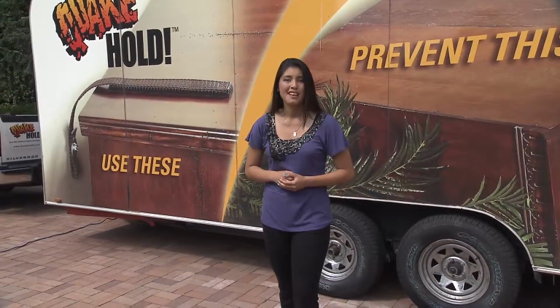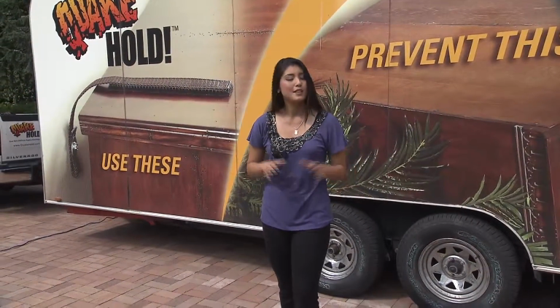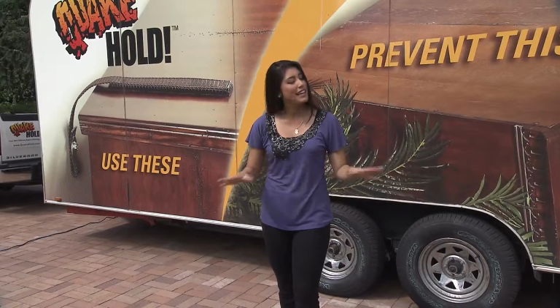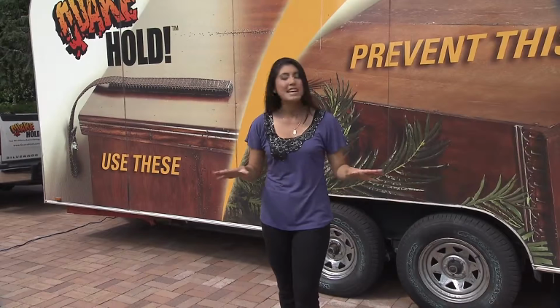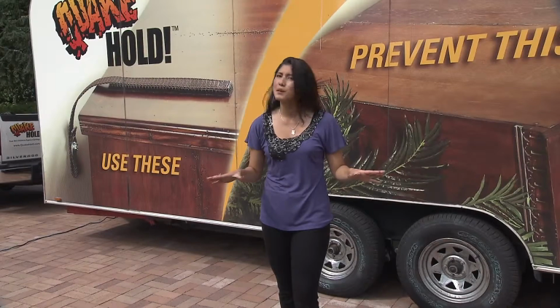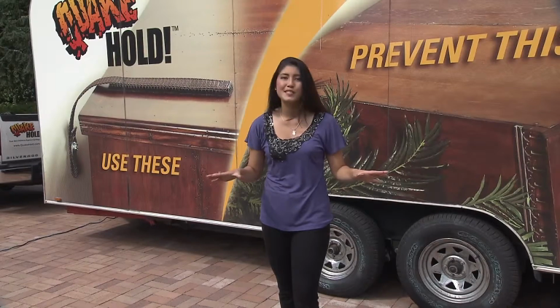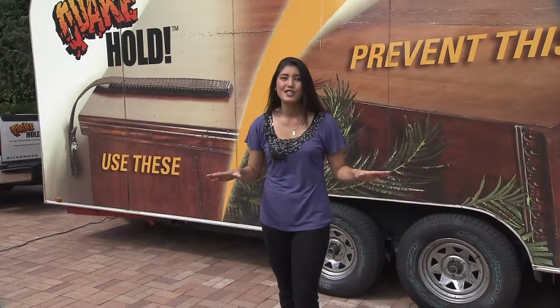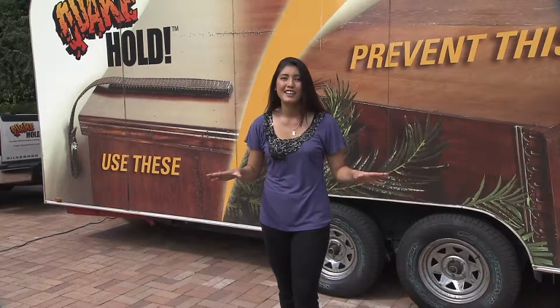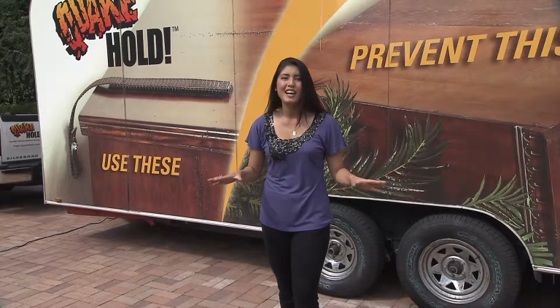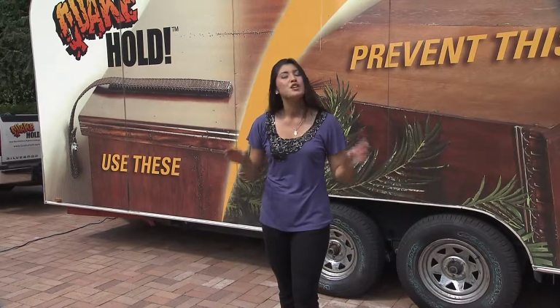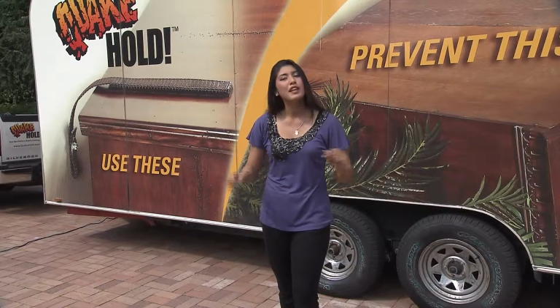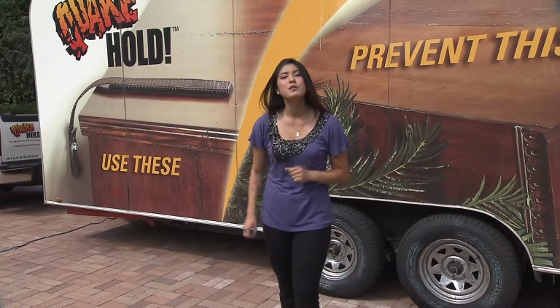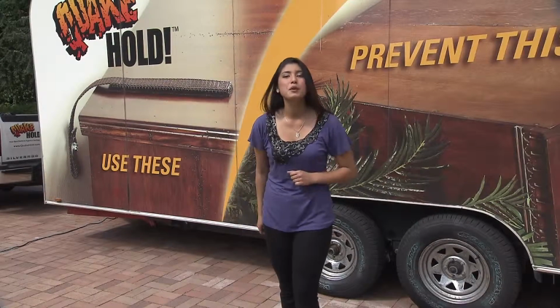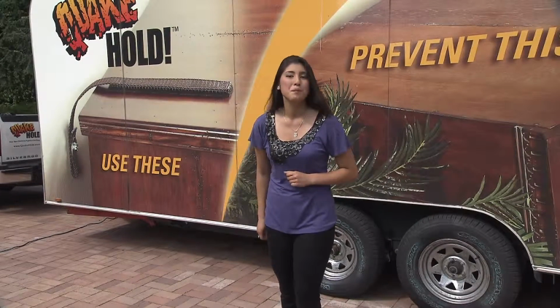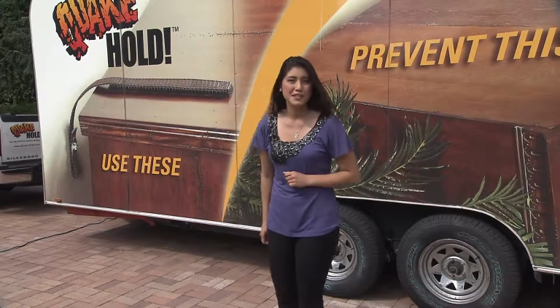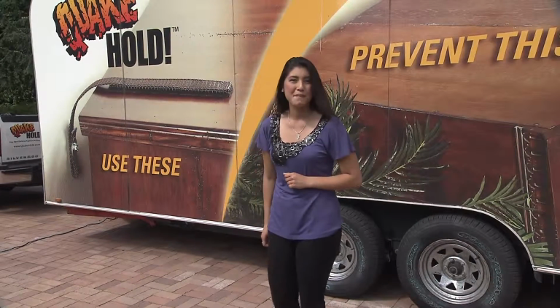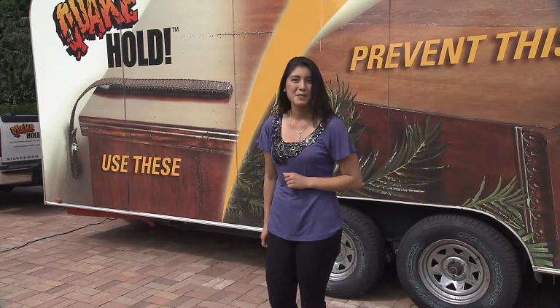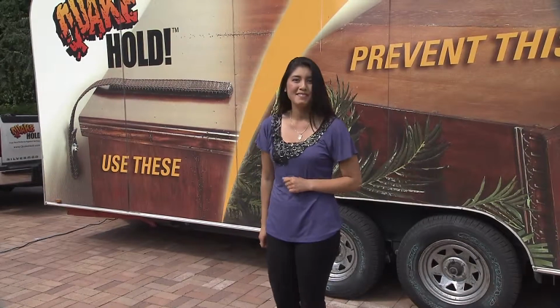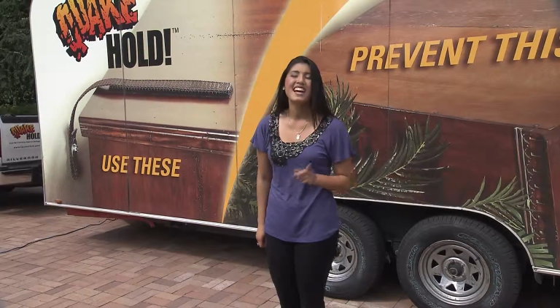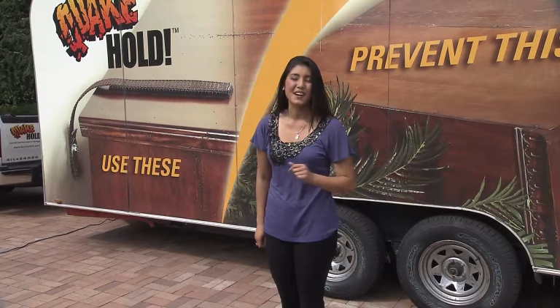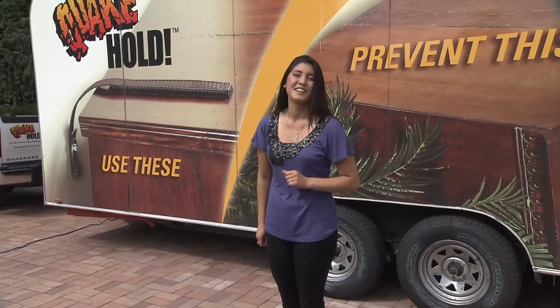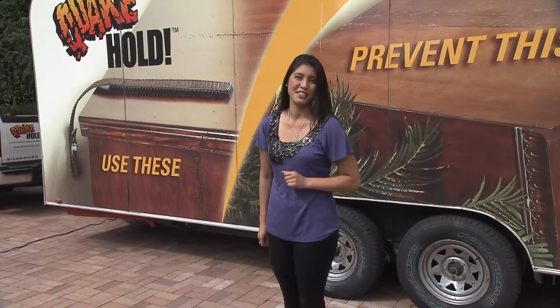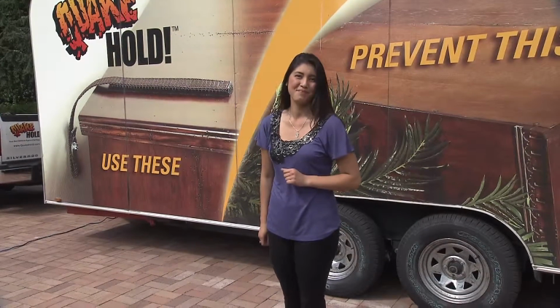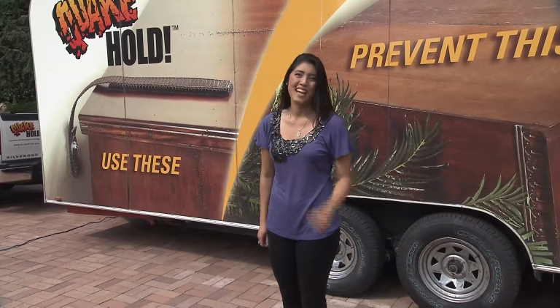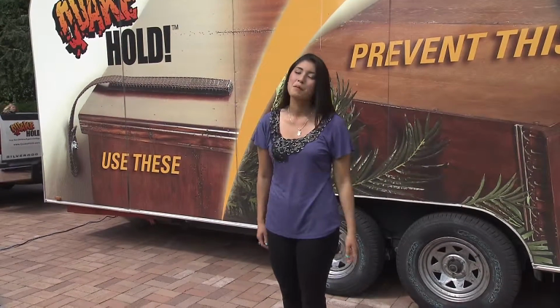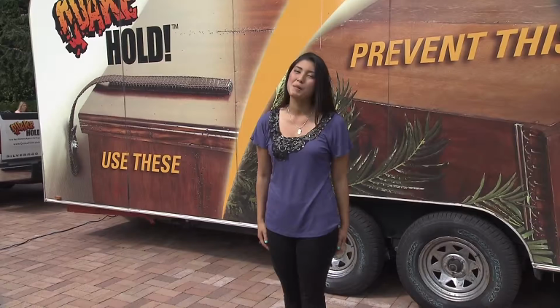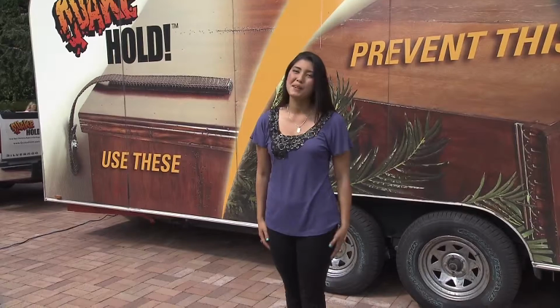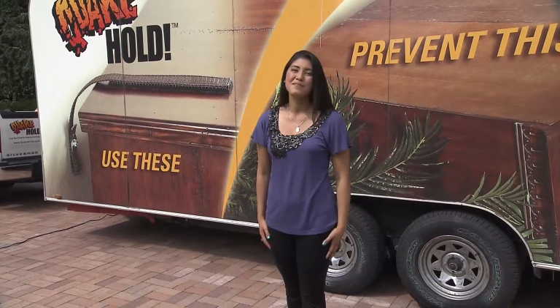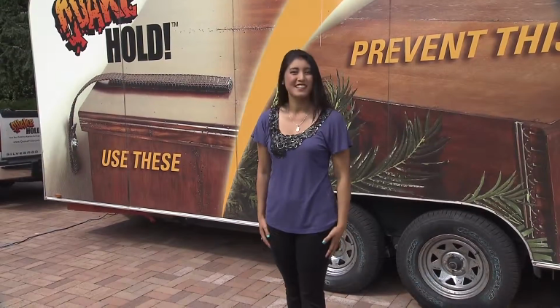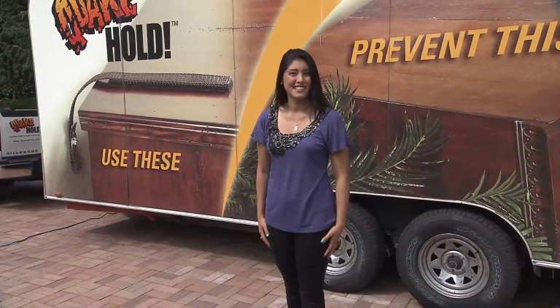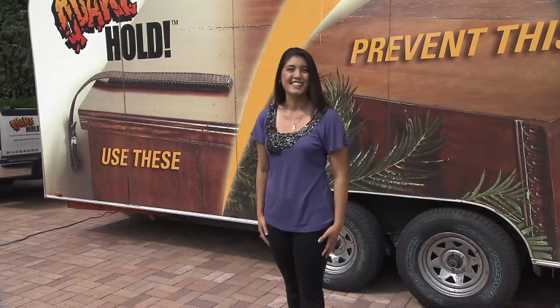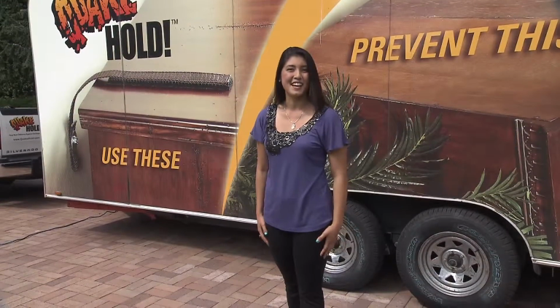So the next time the ground starts shaking, know that UW Emergency Management has got it covered. I'm Rio Barber, and I'll see you next time.